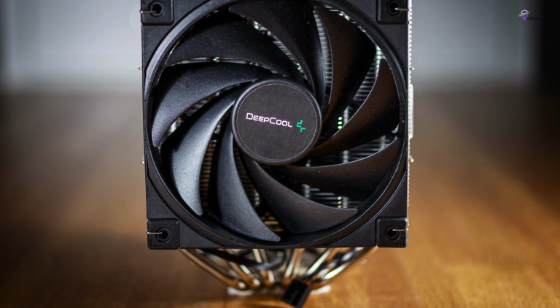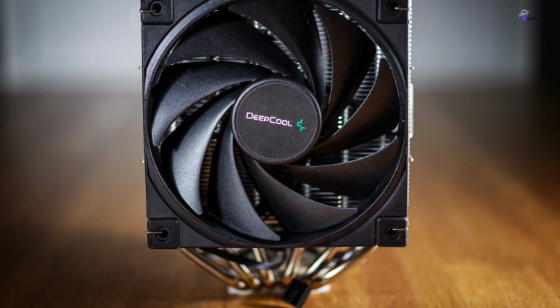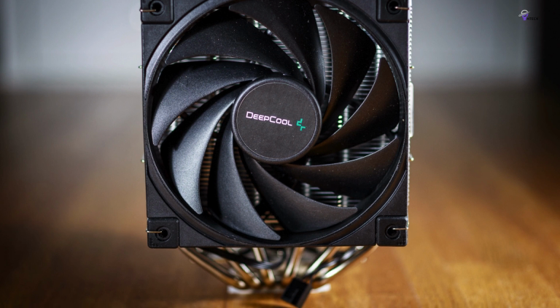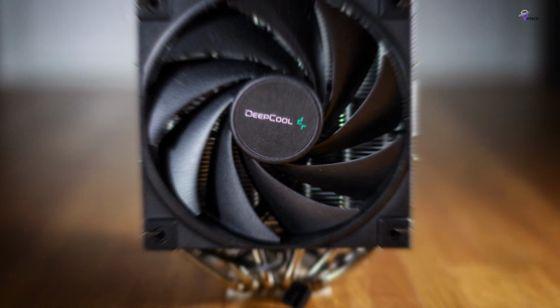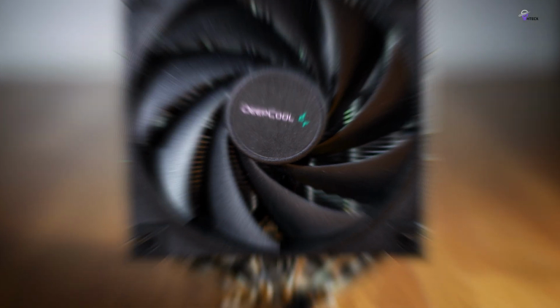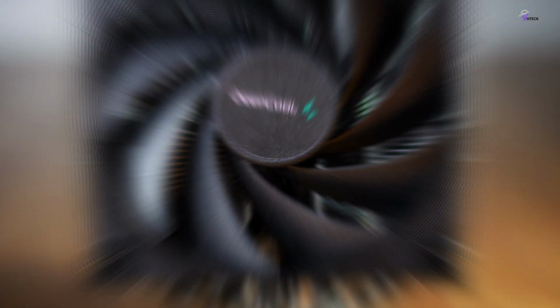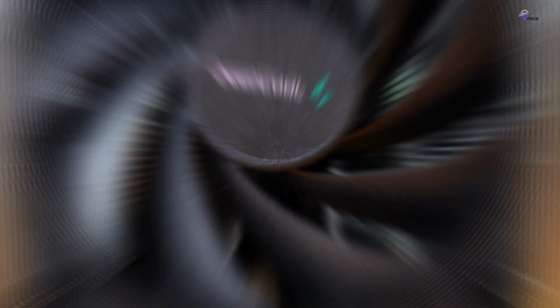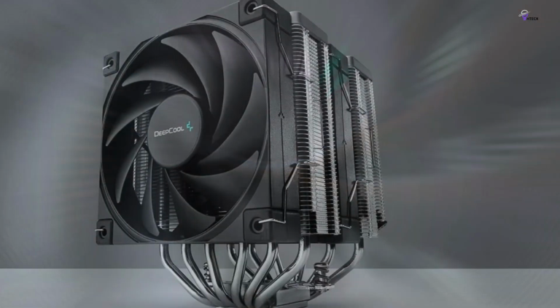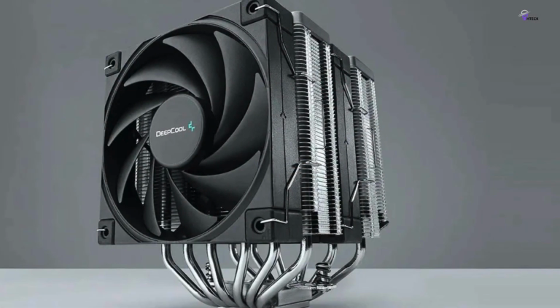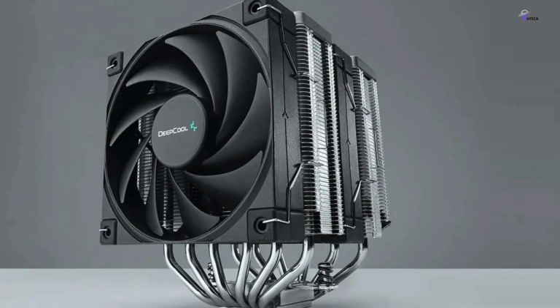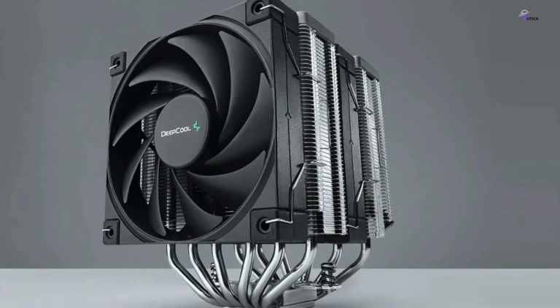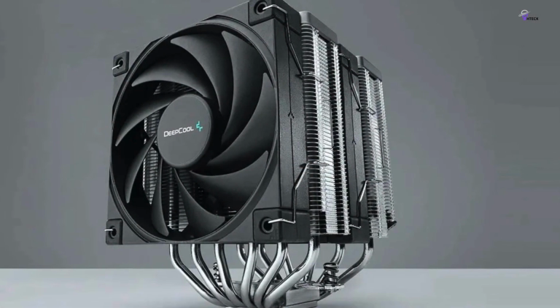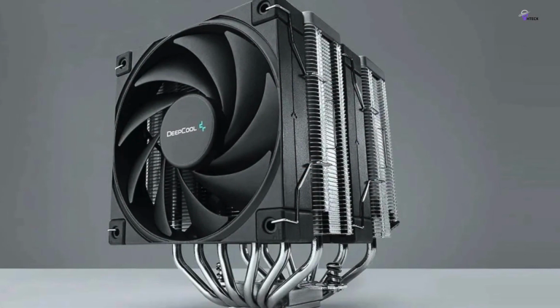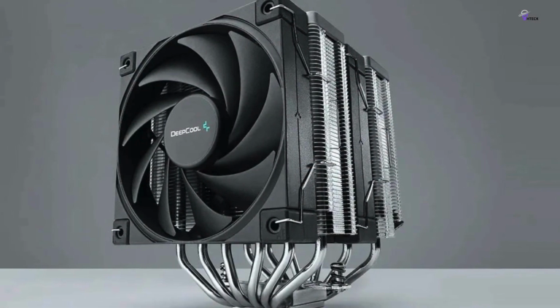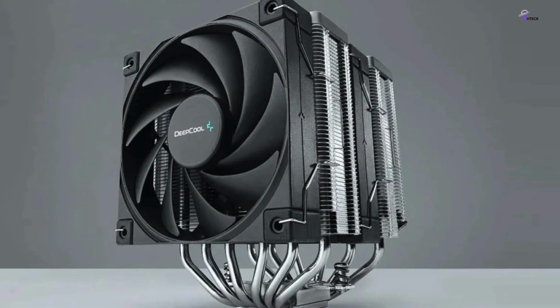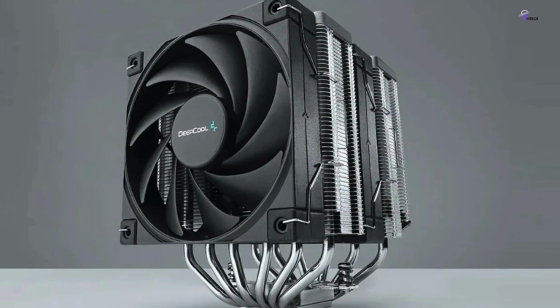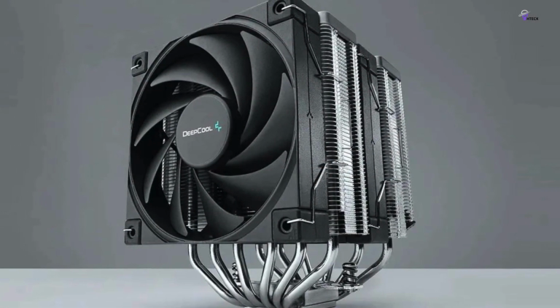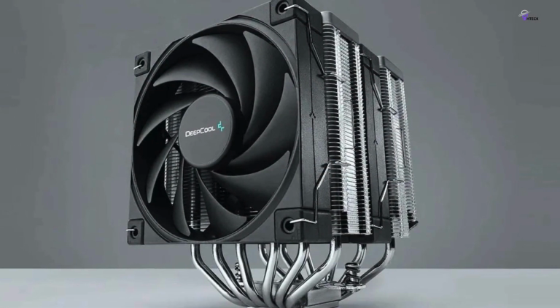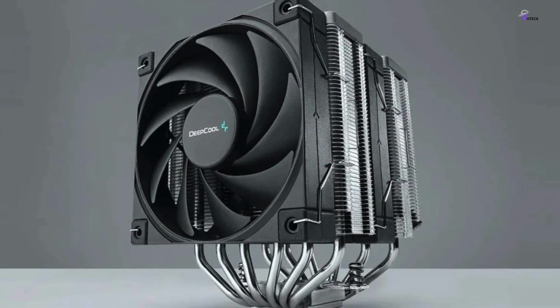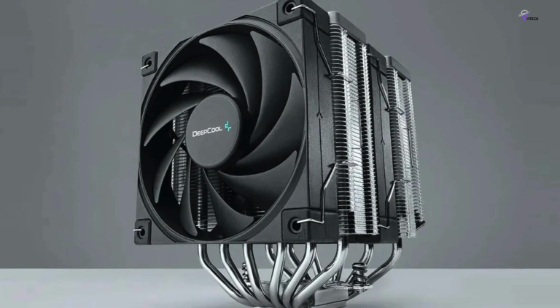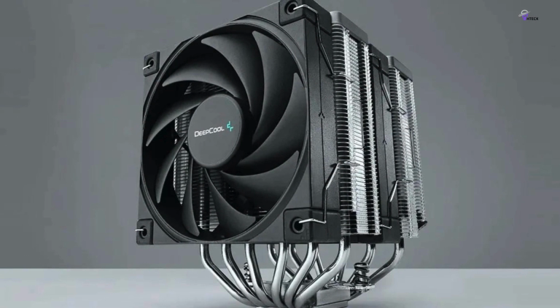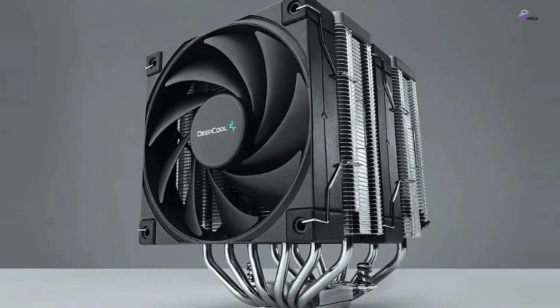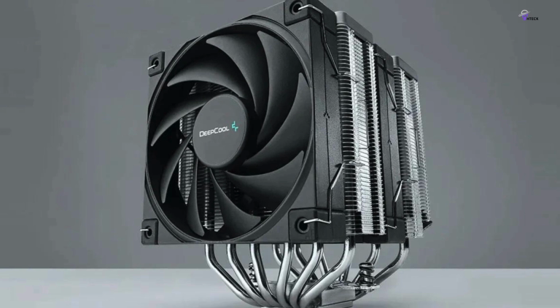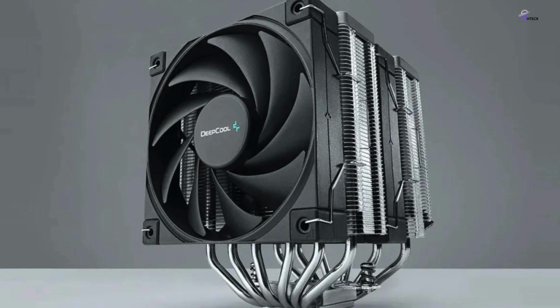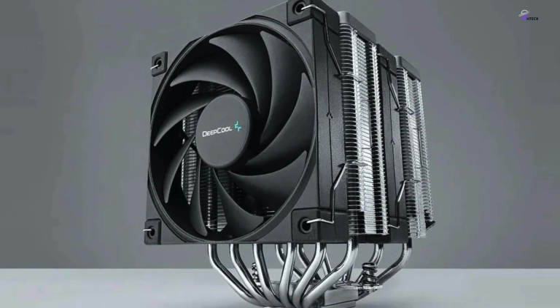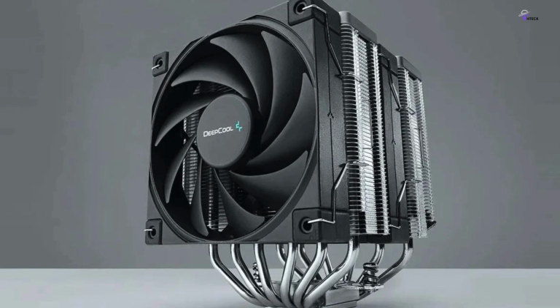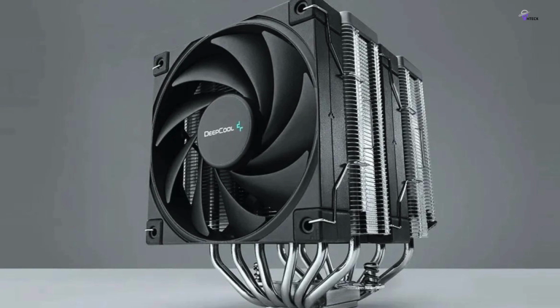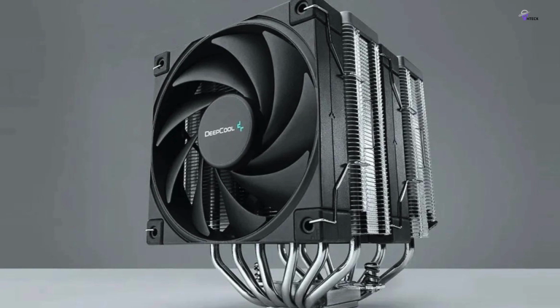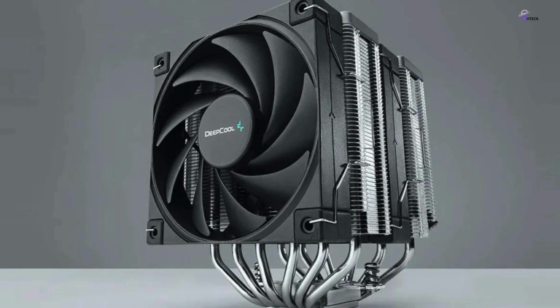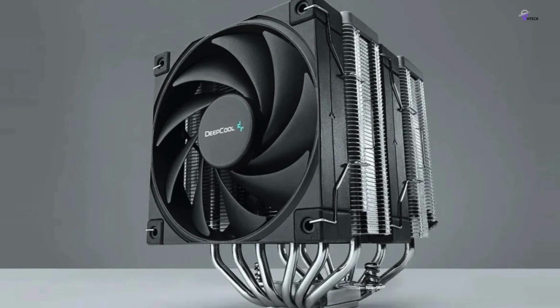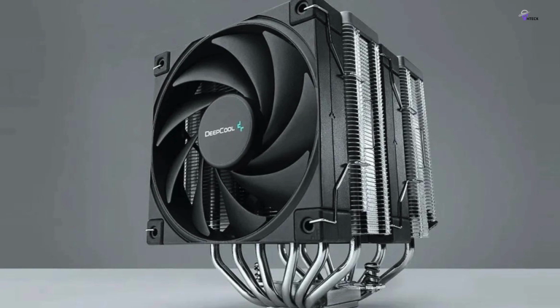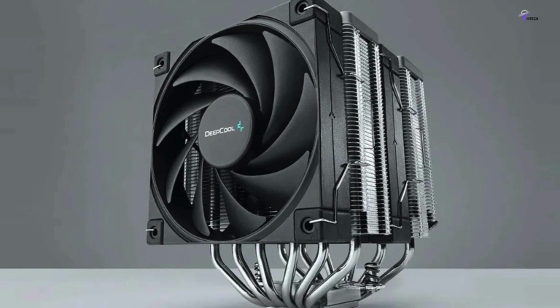Overall, the DECOOL AK620 is a well-made CPU cooler that not only looks great but also performs well.